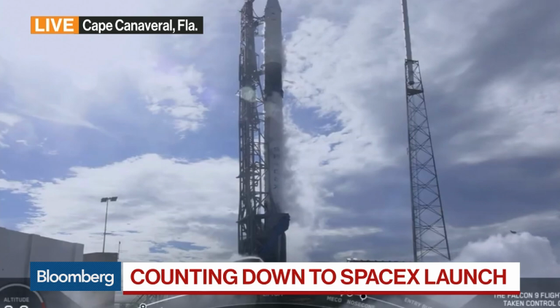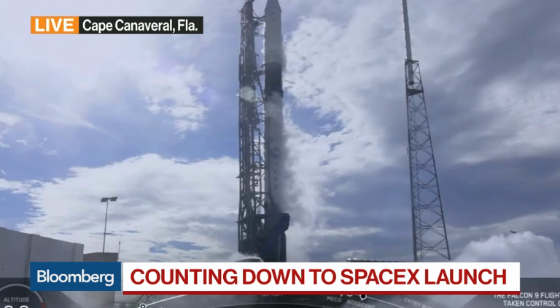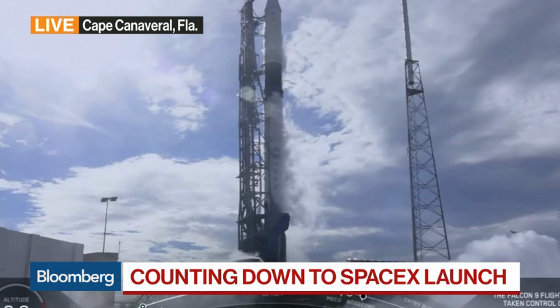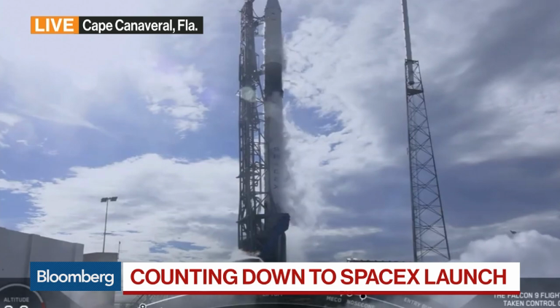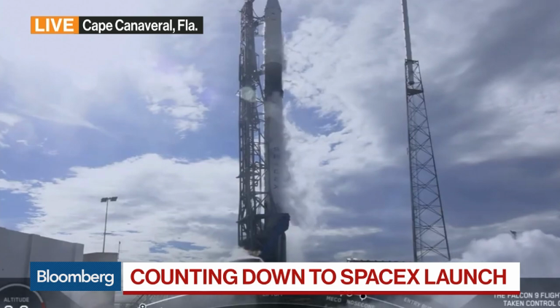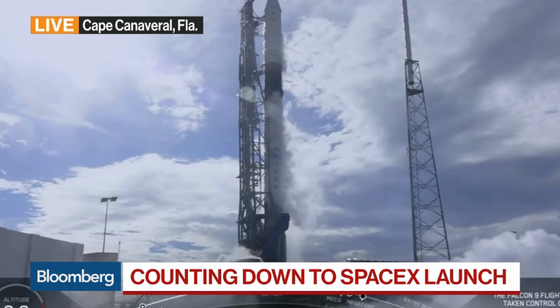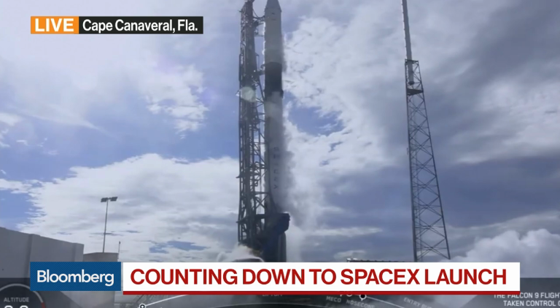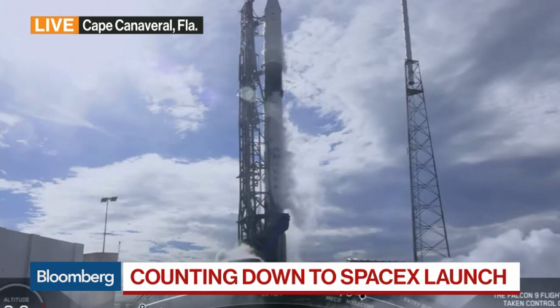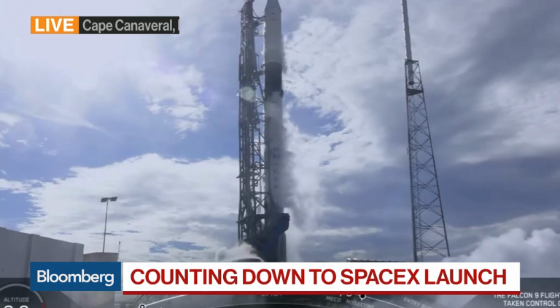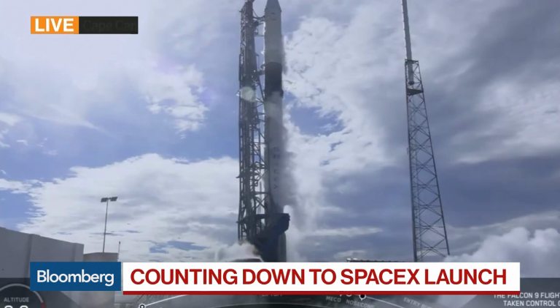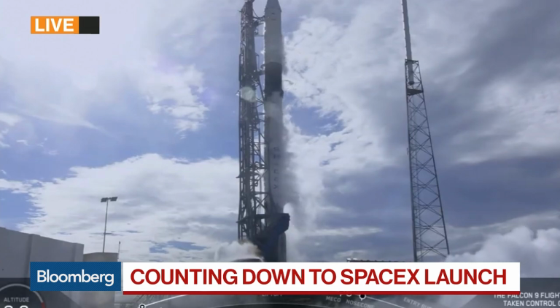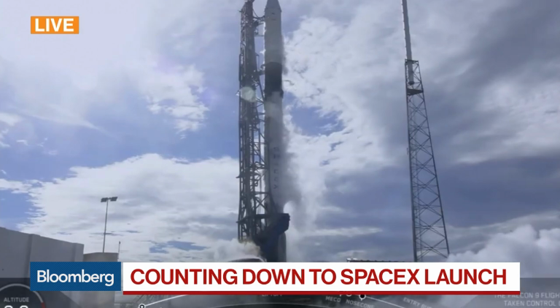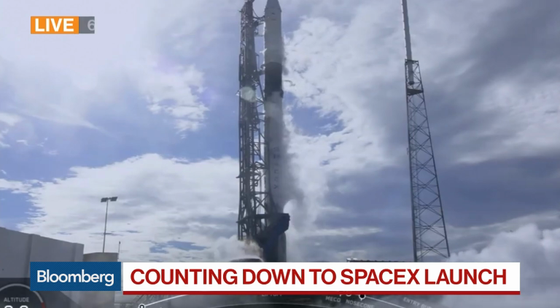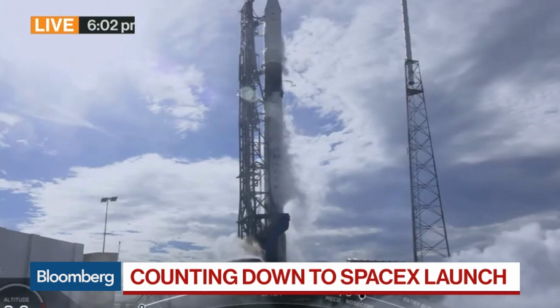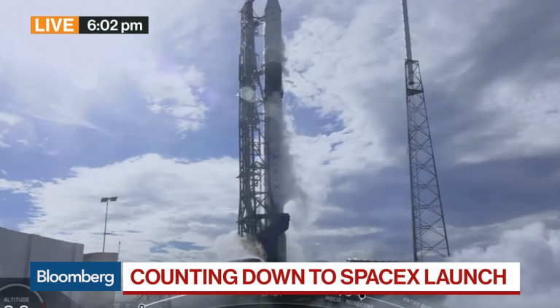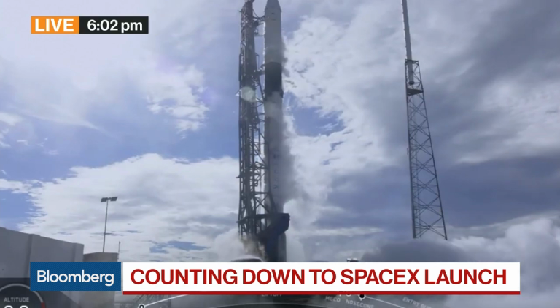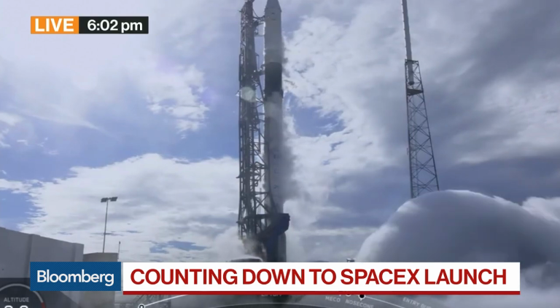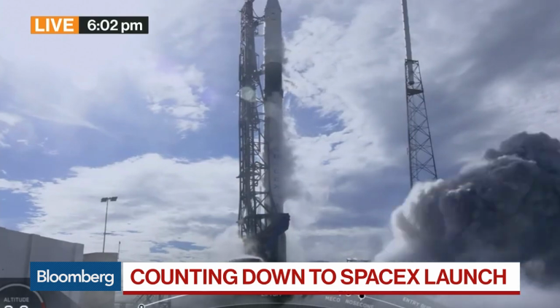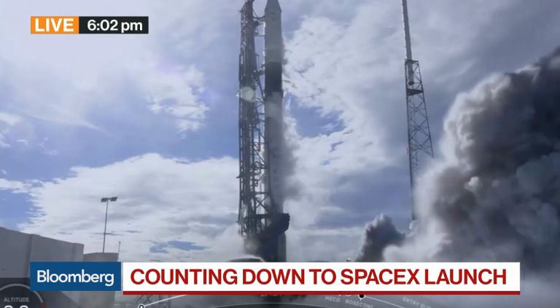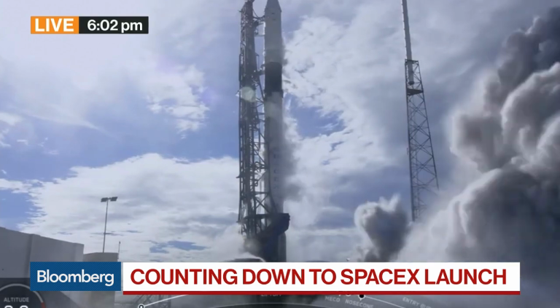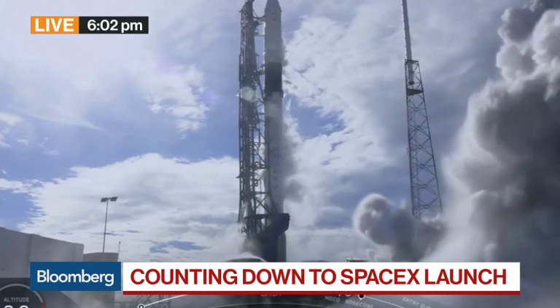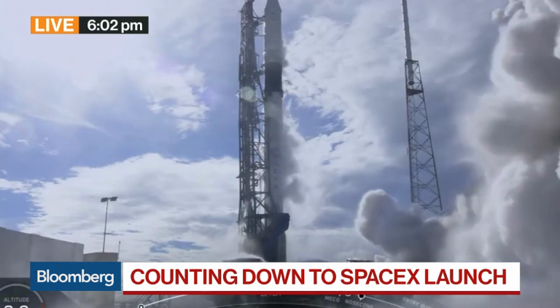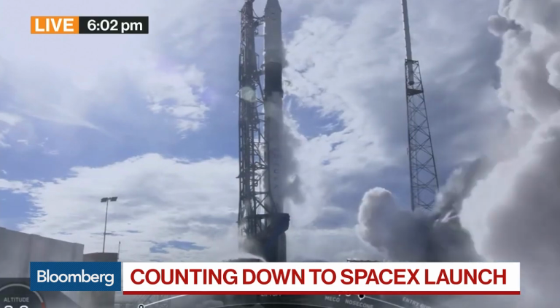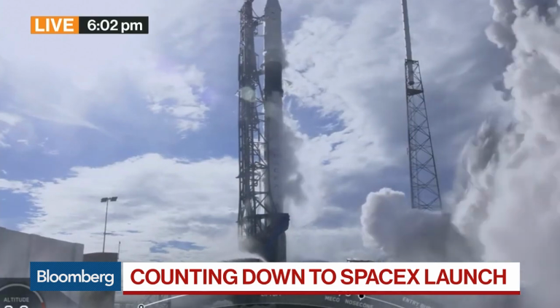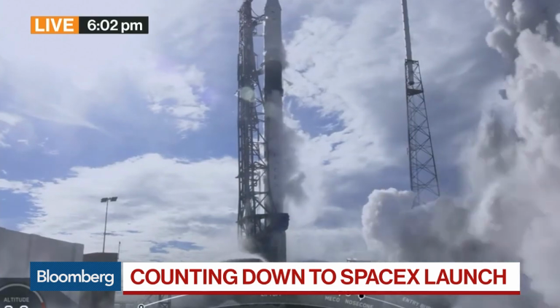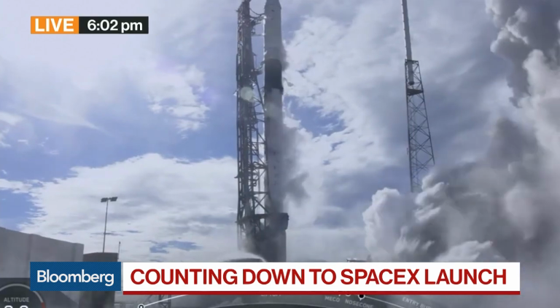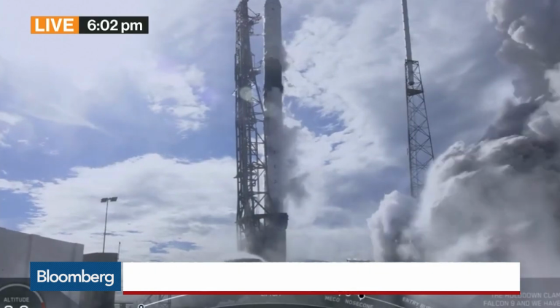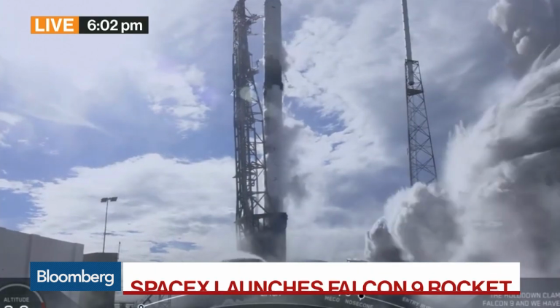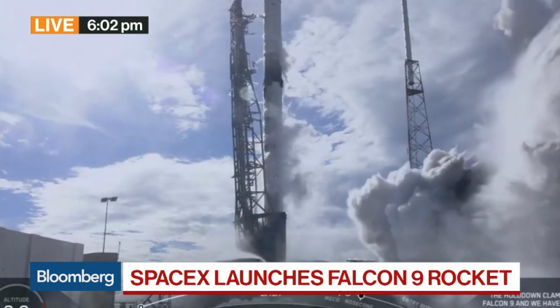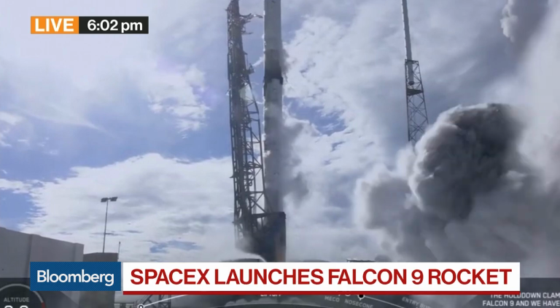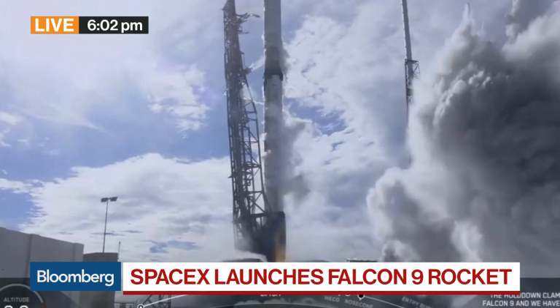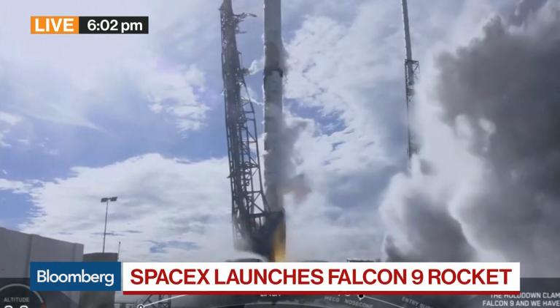Three, two, one, zero, ignition — let's go.